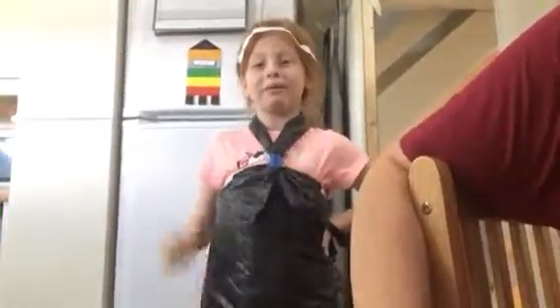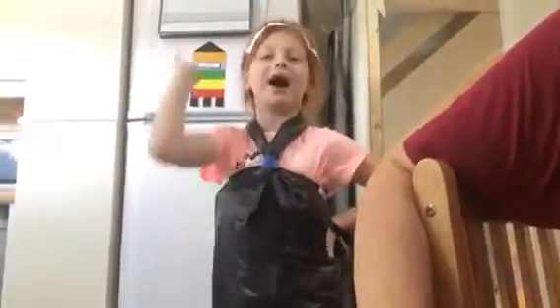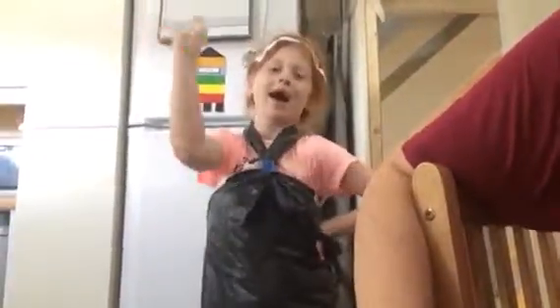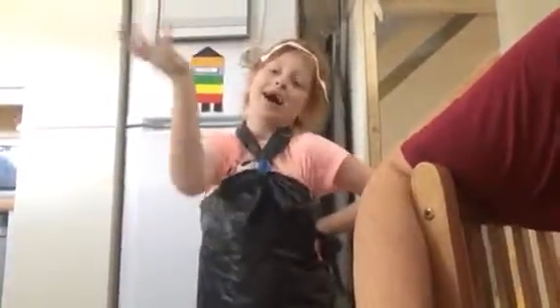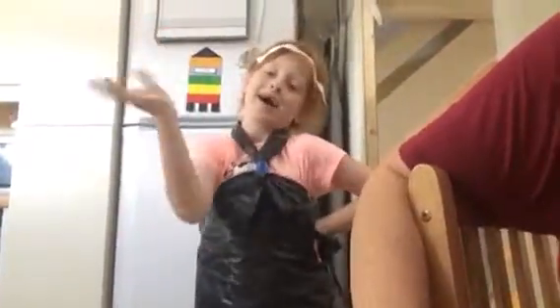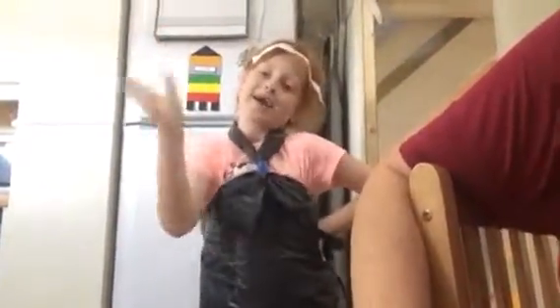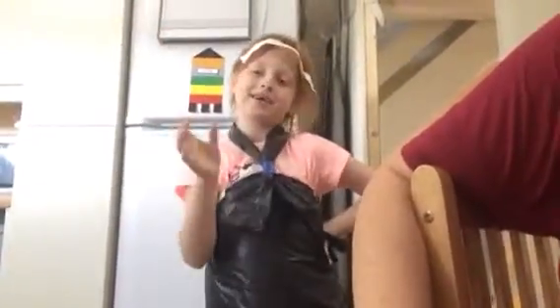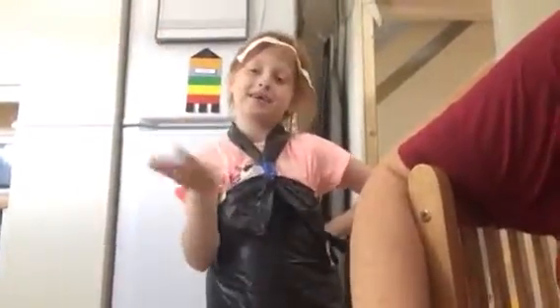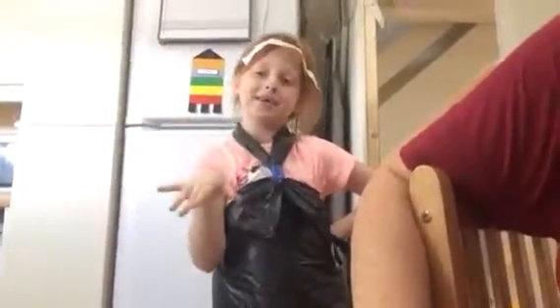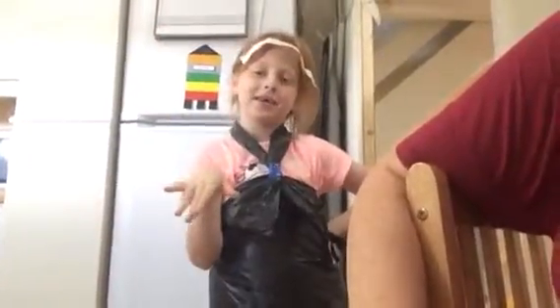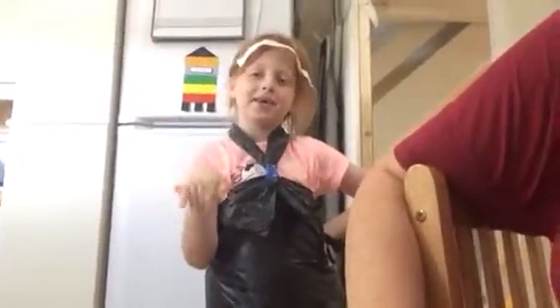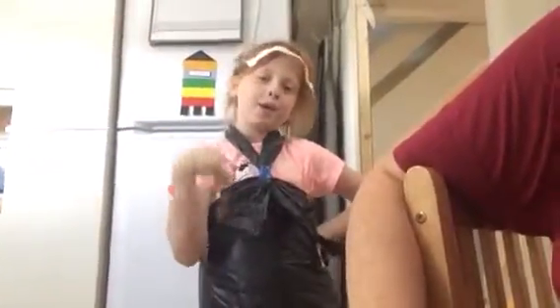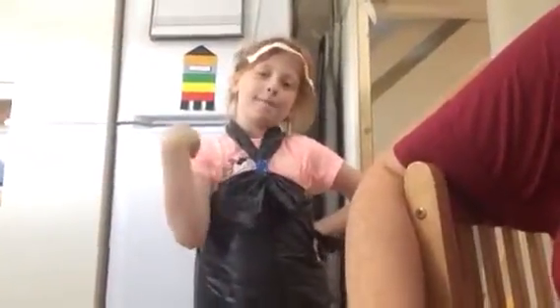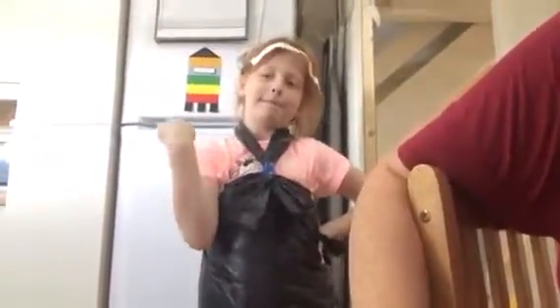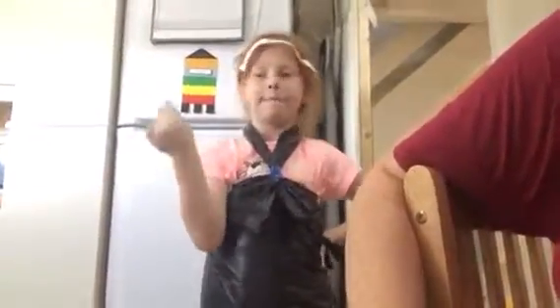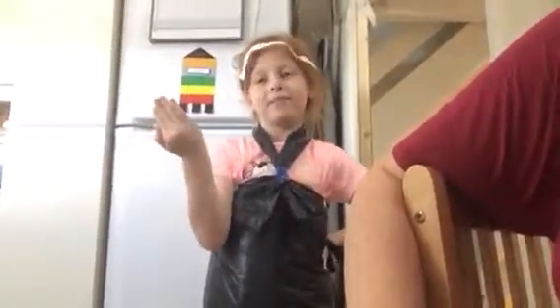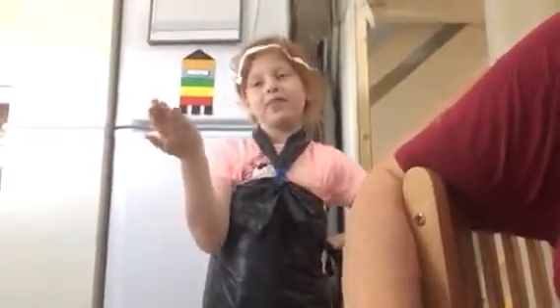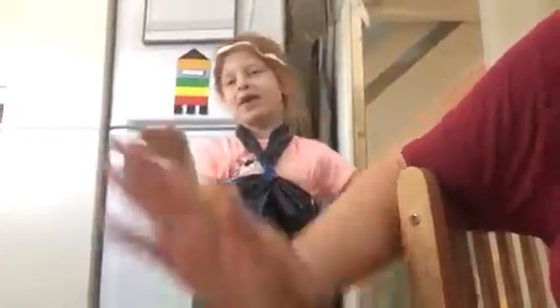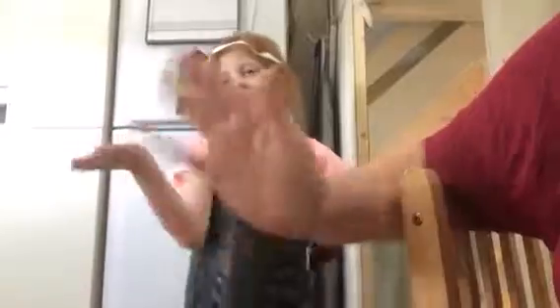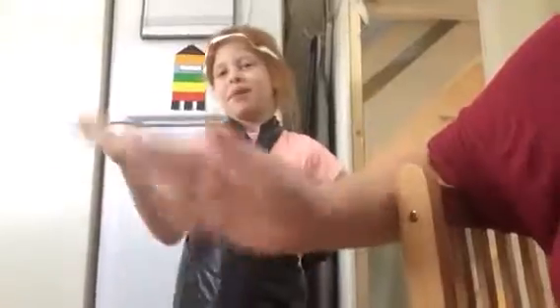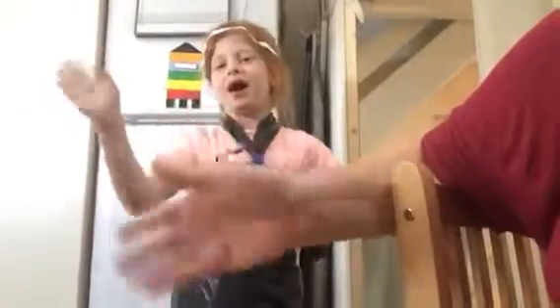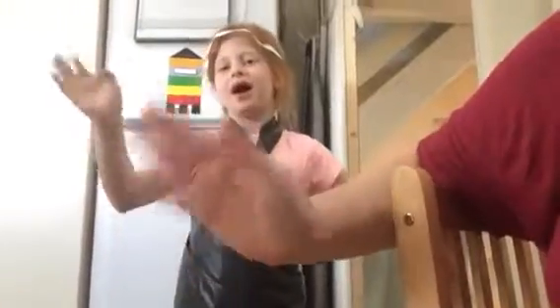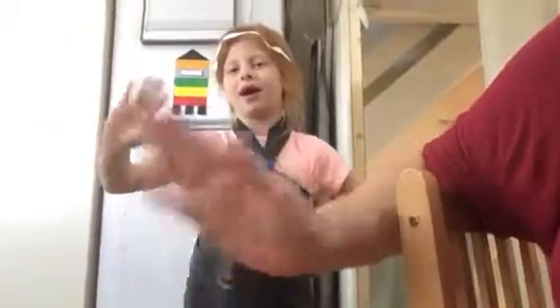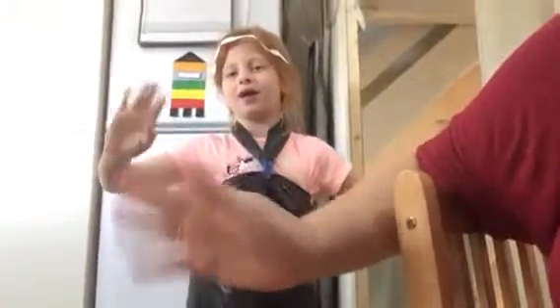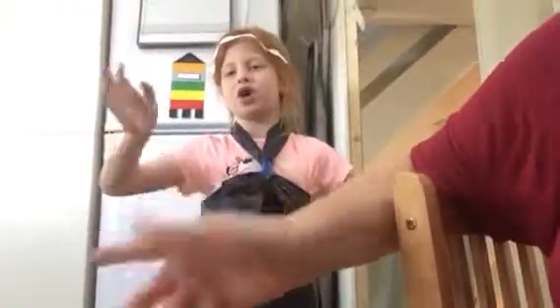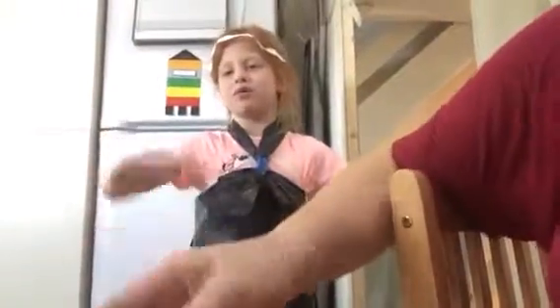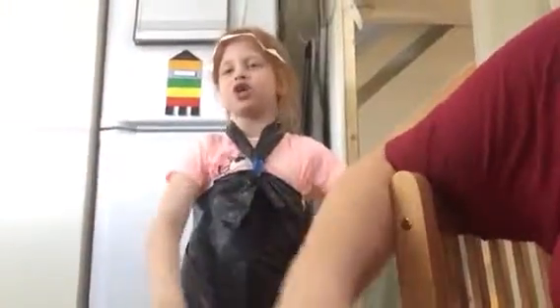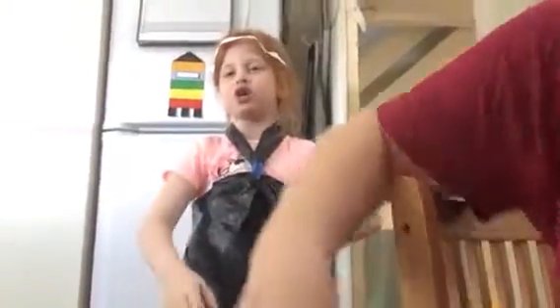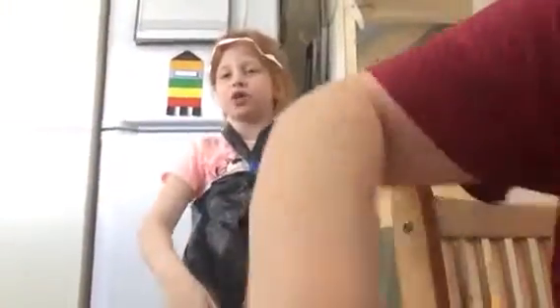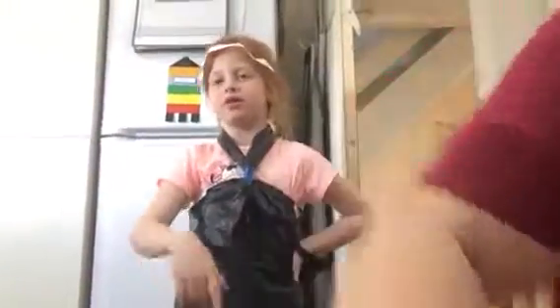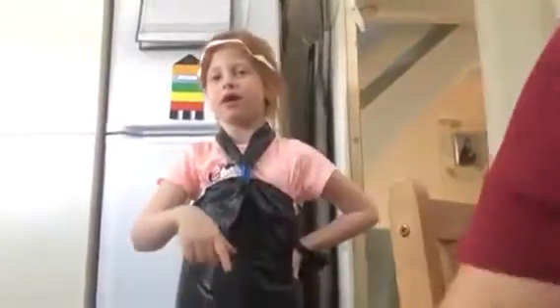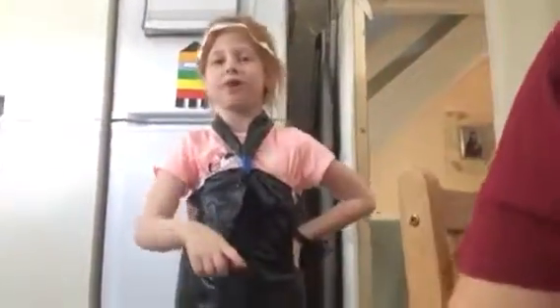Bye! Can't wait for your comments — don't forget to like and subscribe. I'm trying to reach a hundred subscribers.